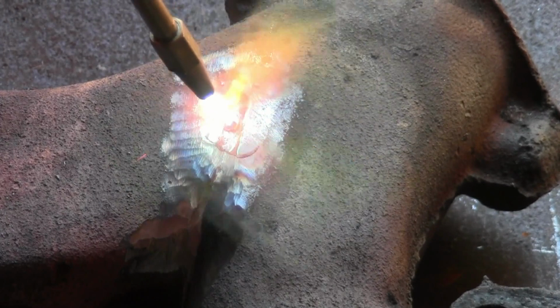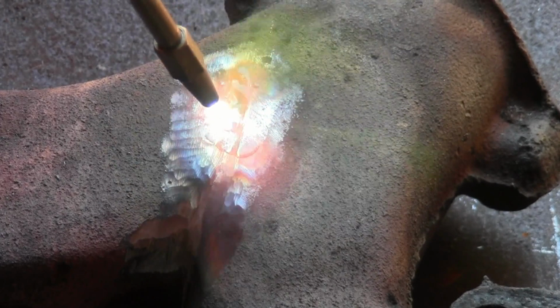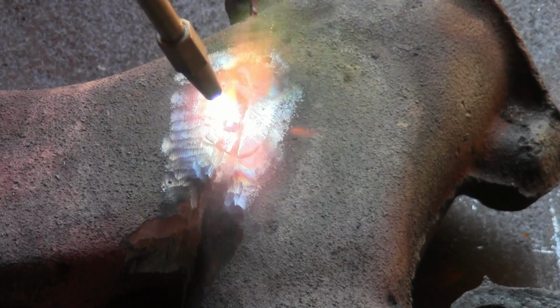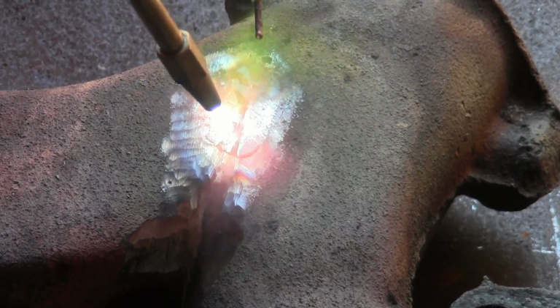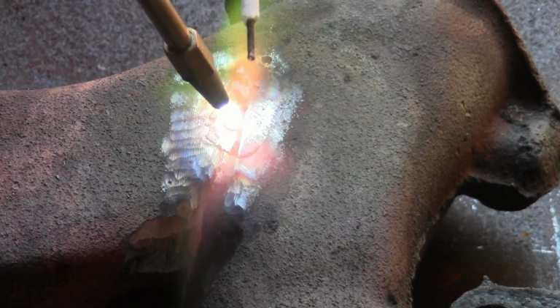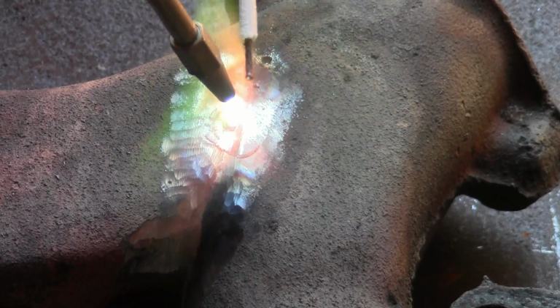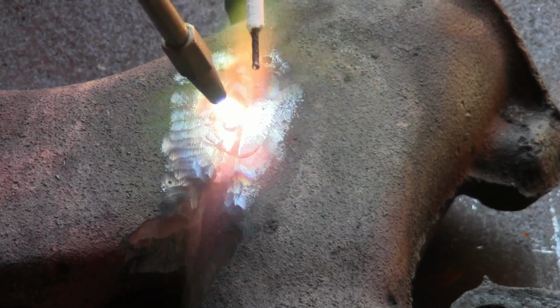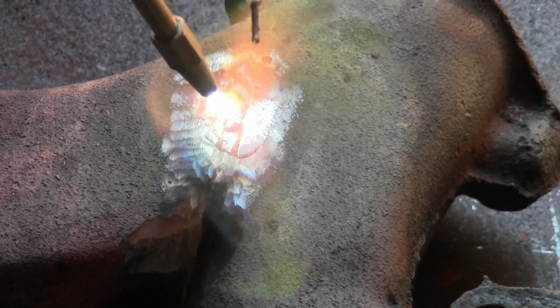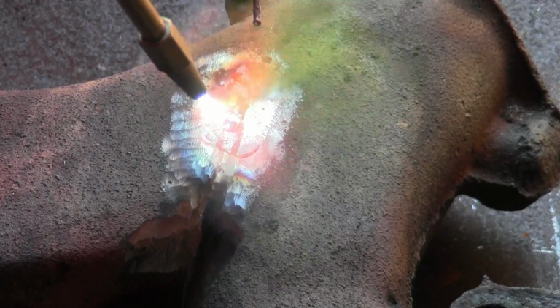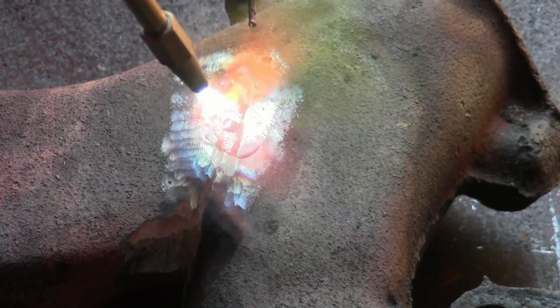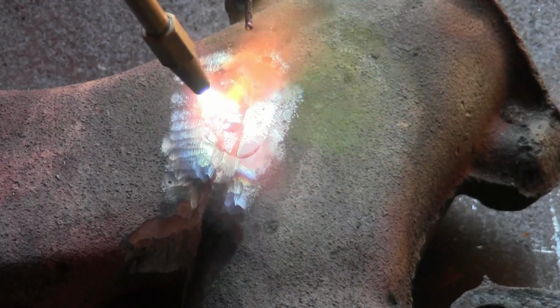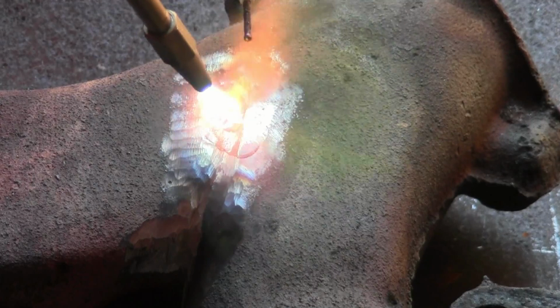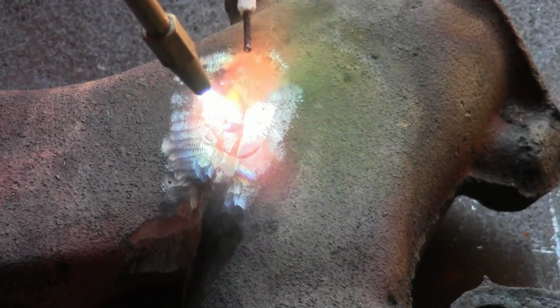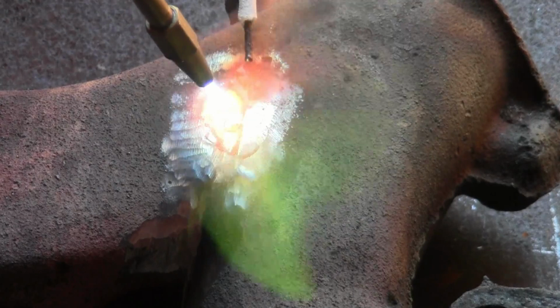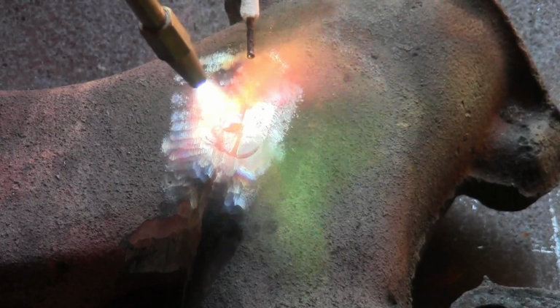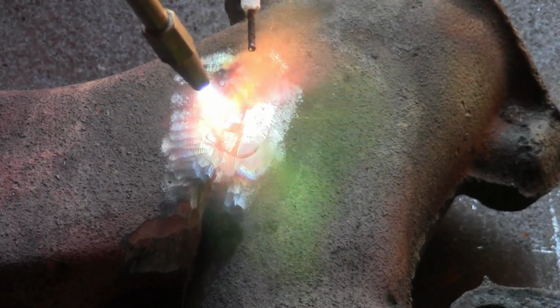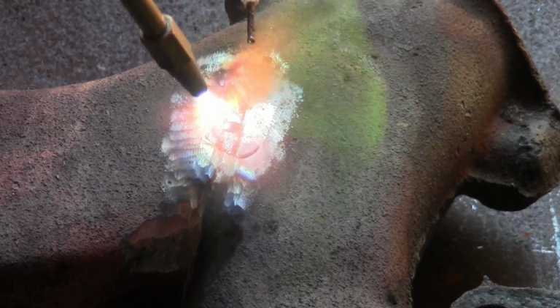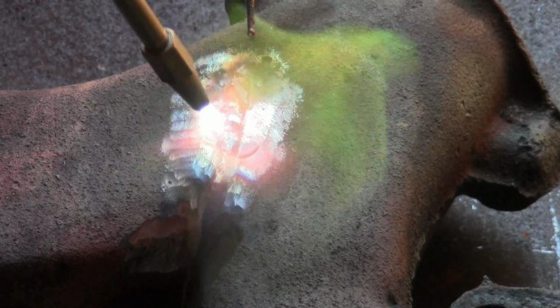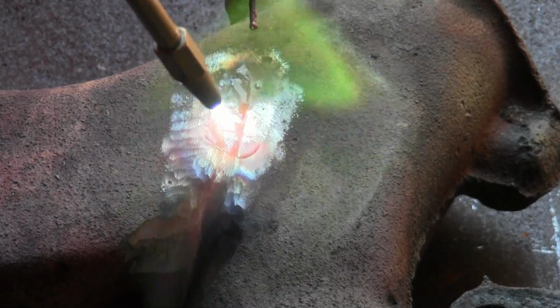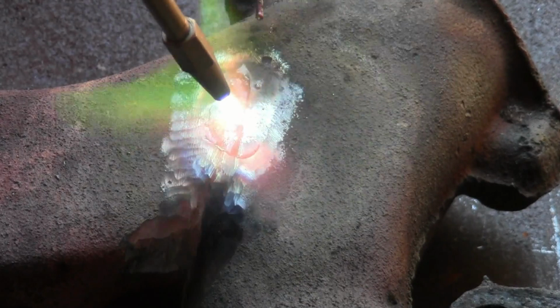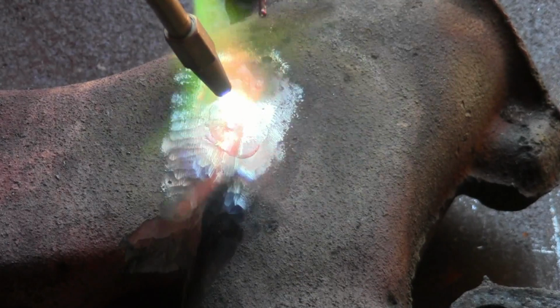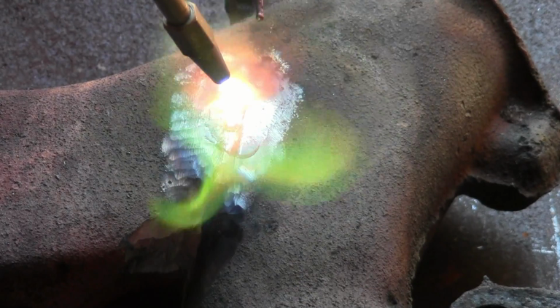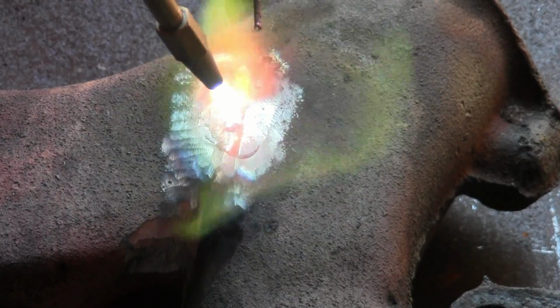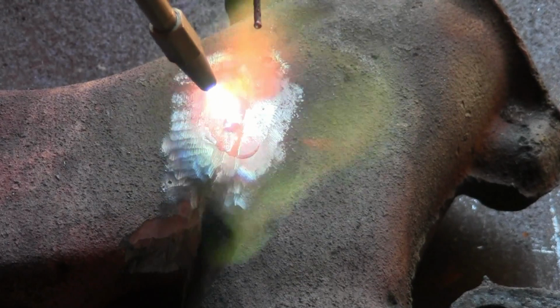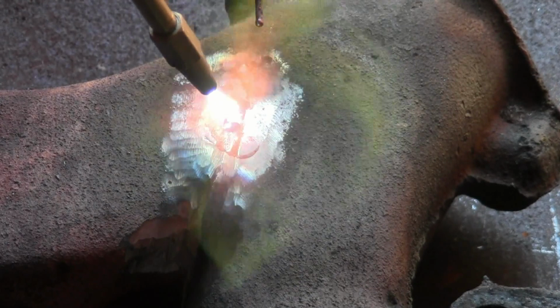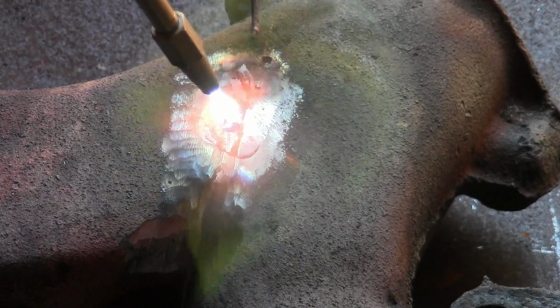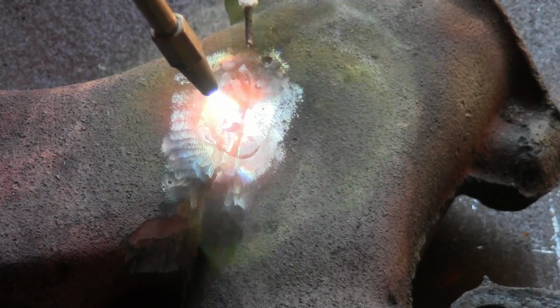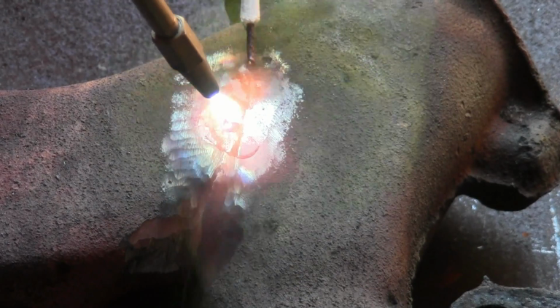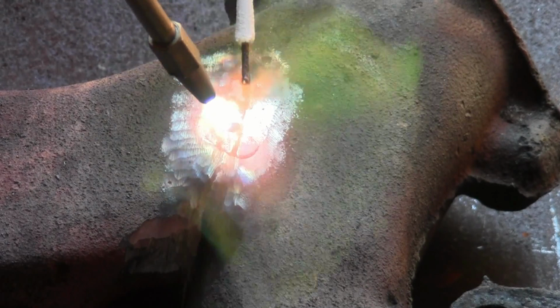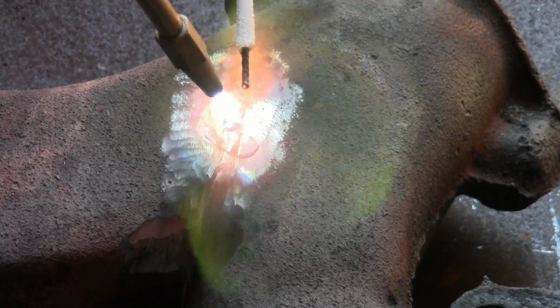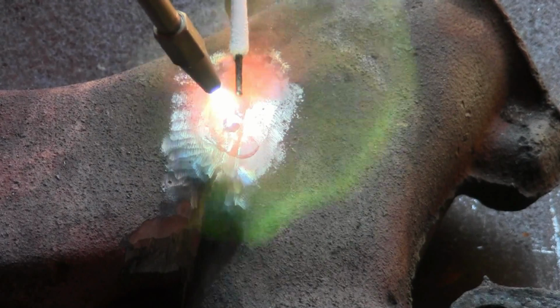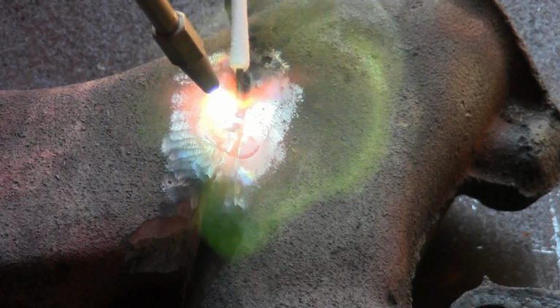Every time you deposit the SSF6, make sure you flow it flat into the base metal.